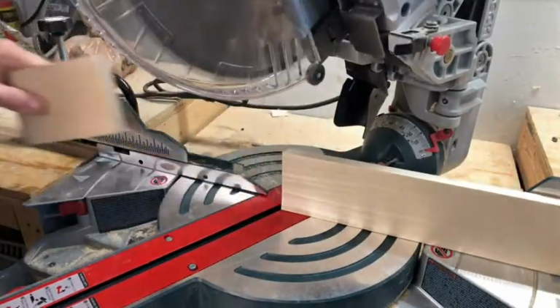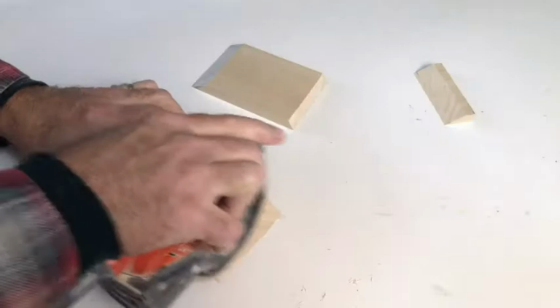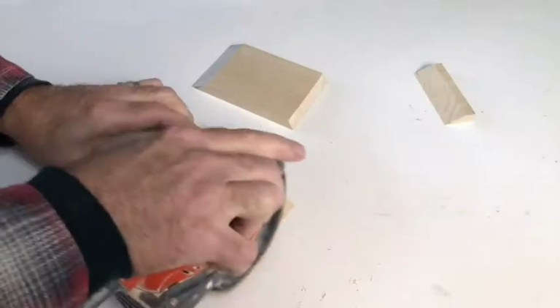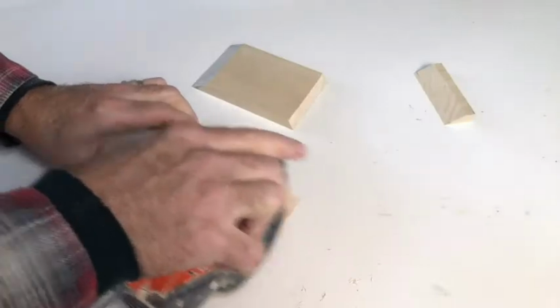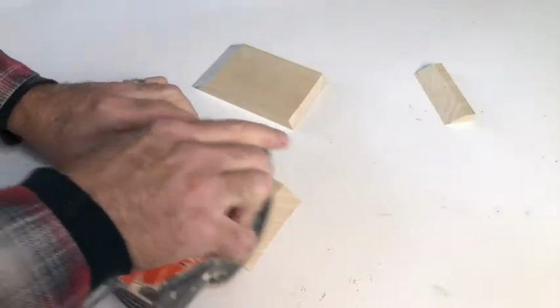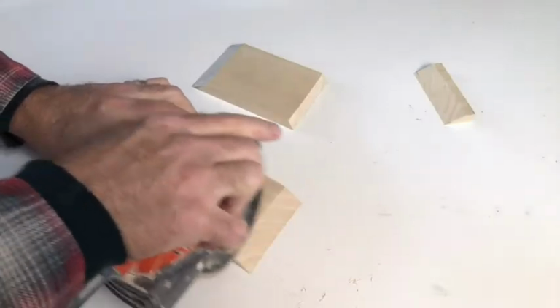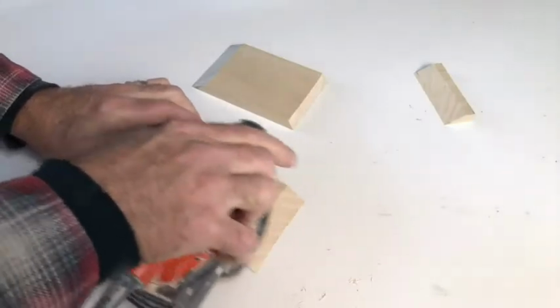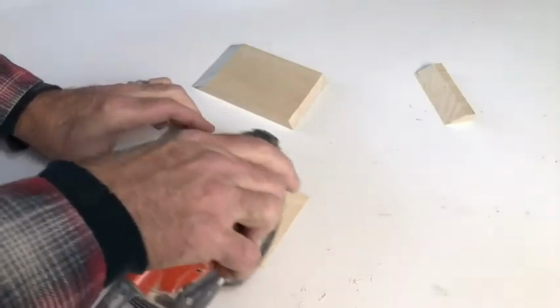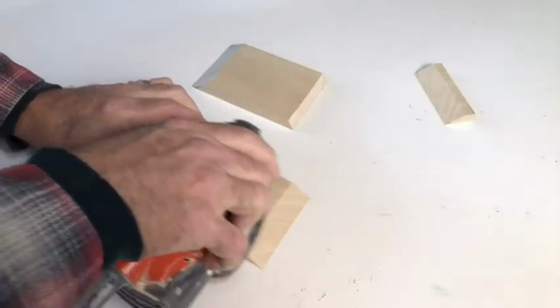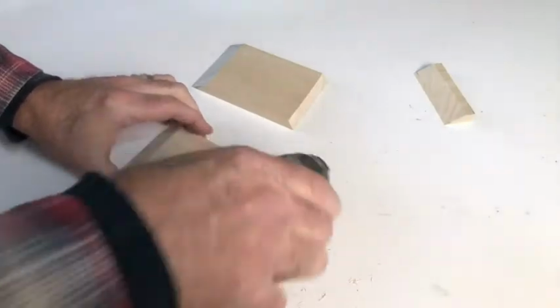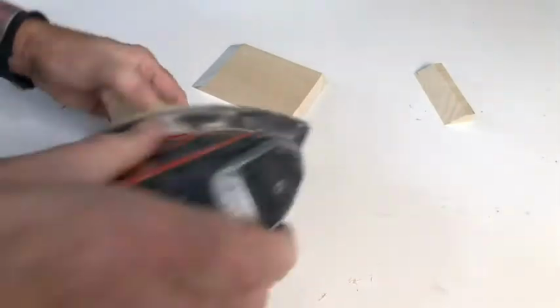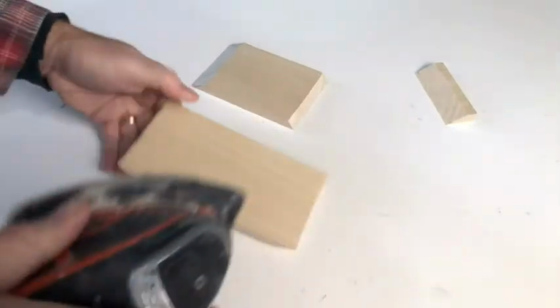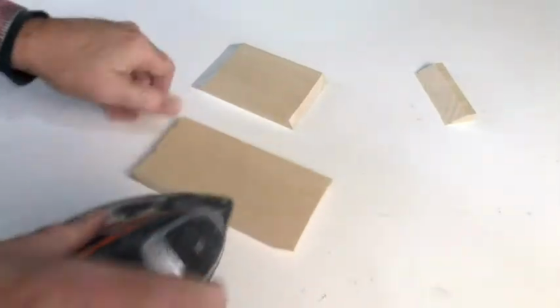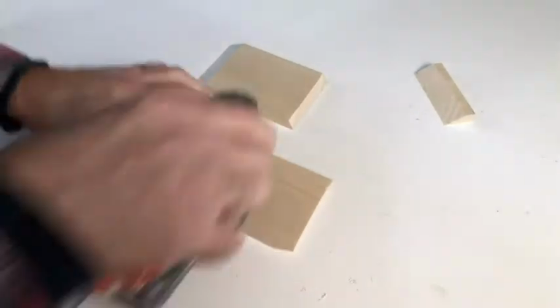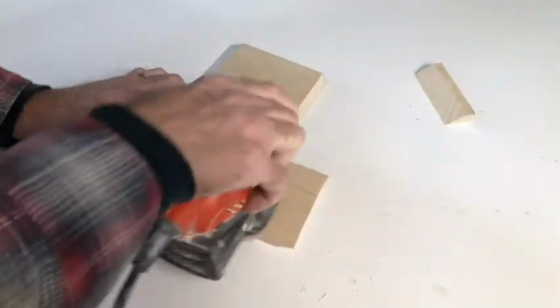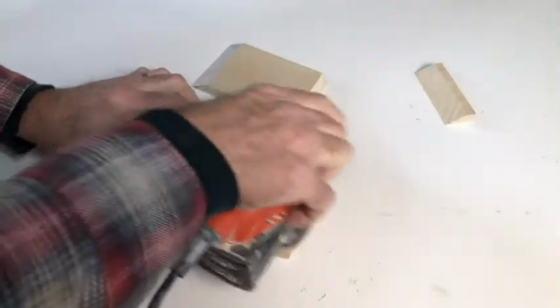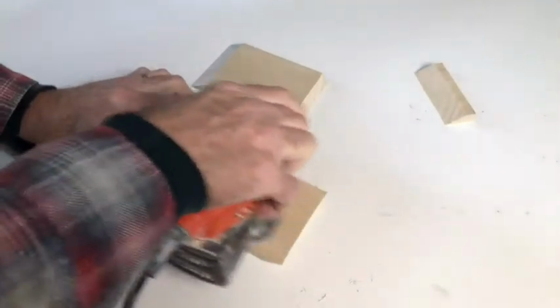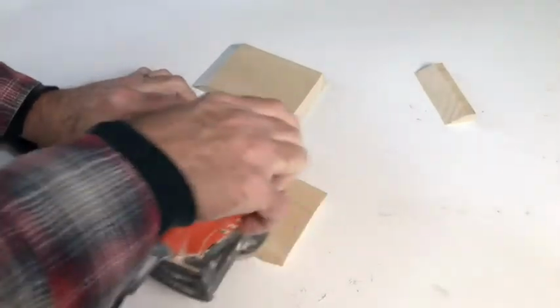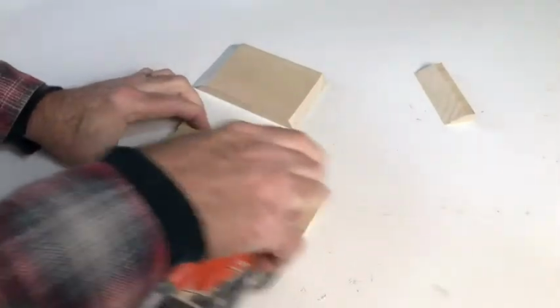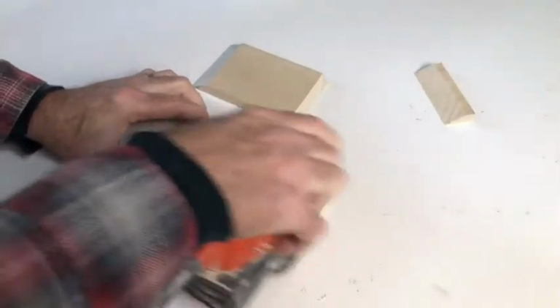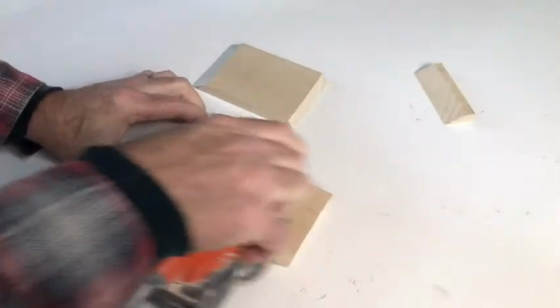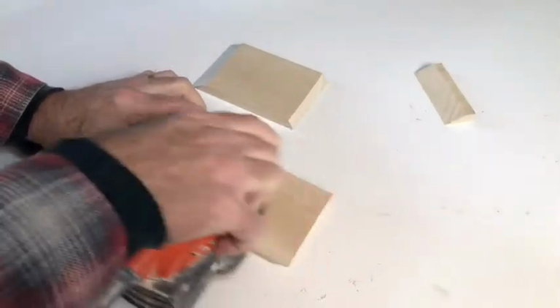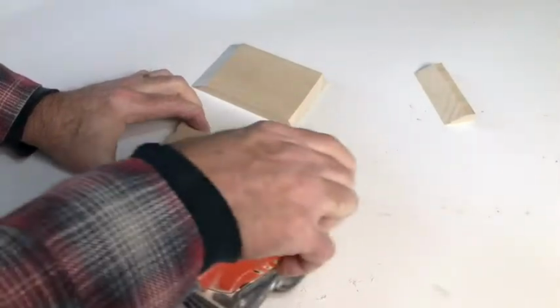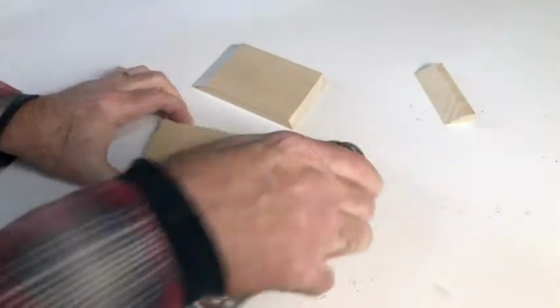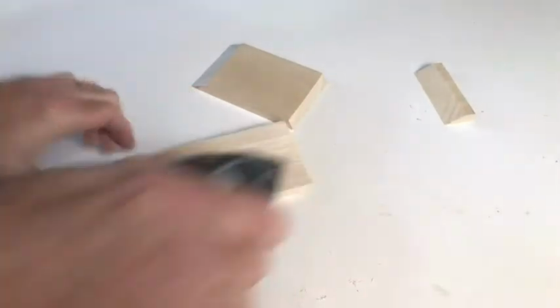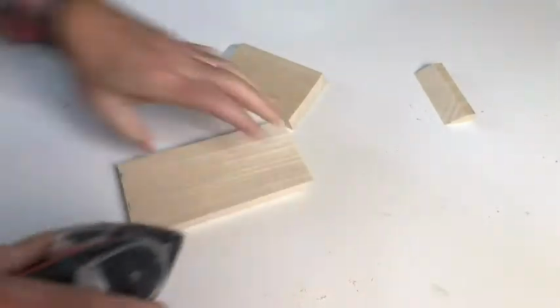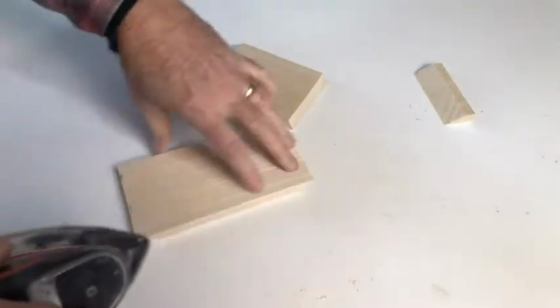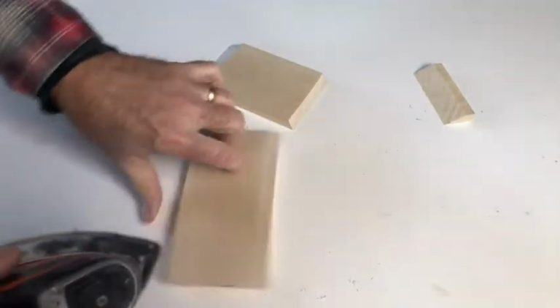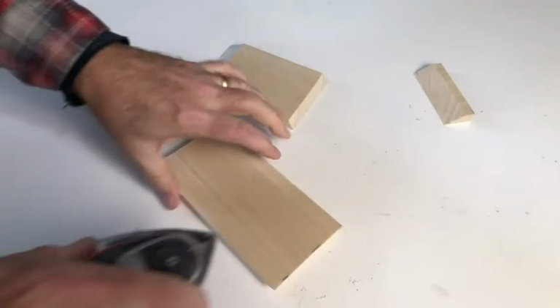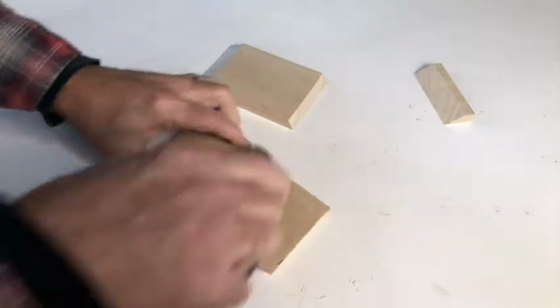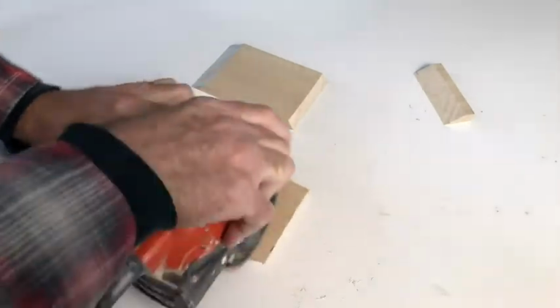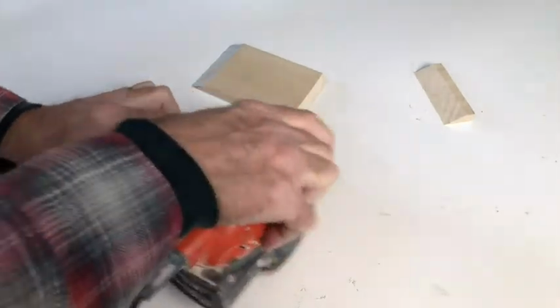Although this wood was pretty smooth, I did a quick sand with some 120 grit sandpaper over all the sides.